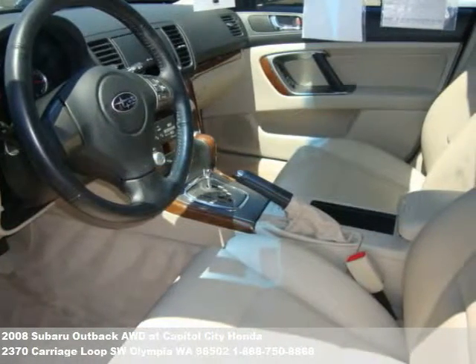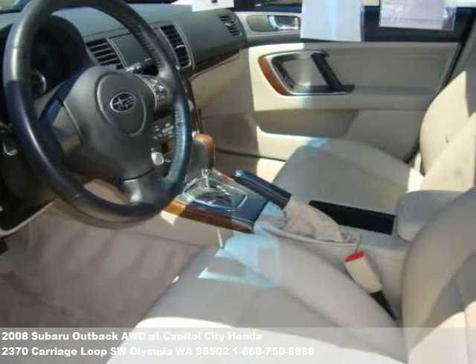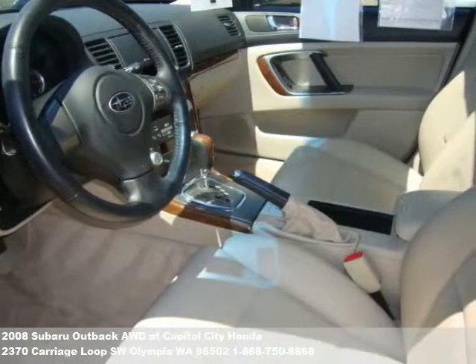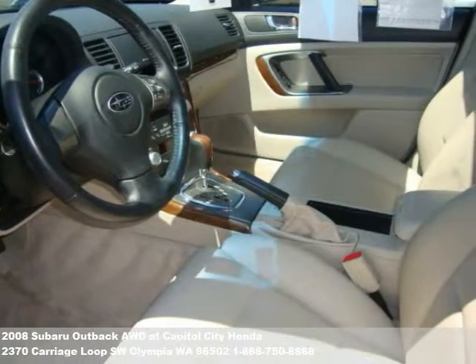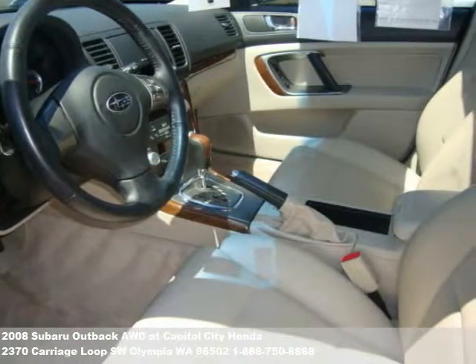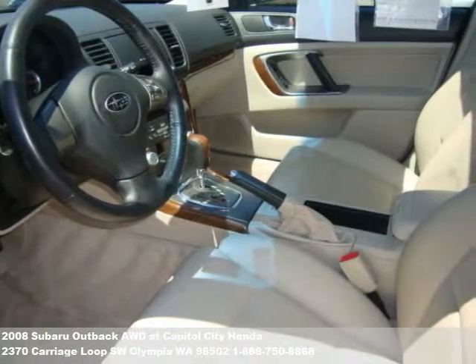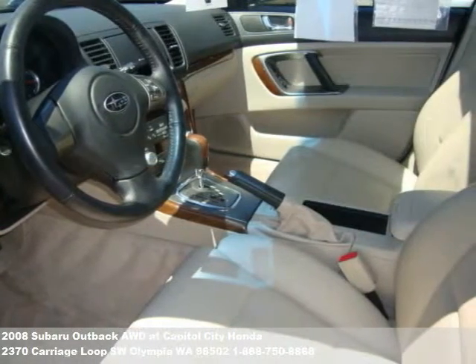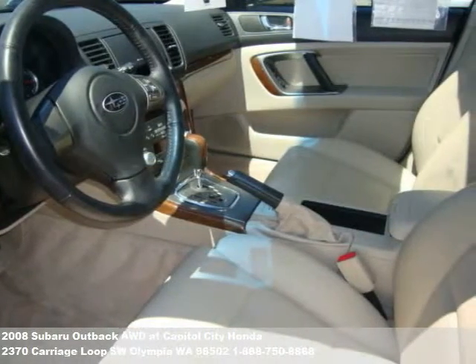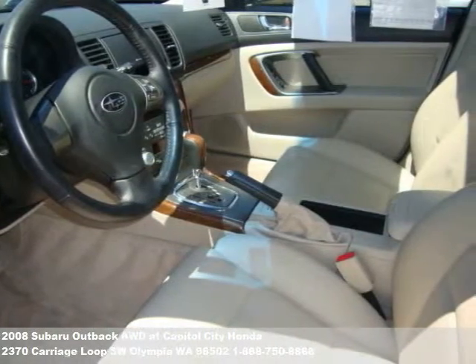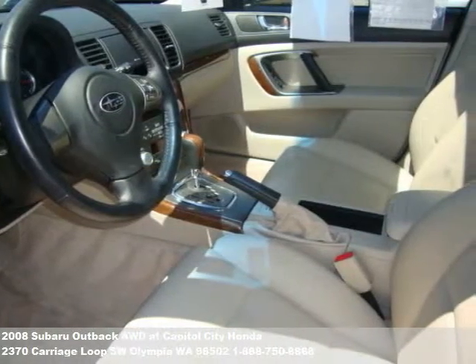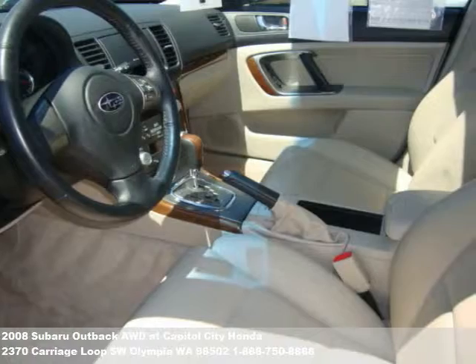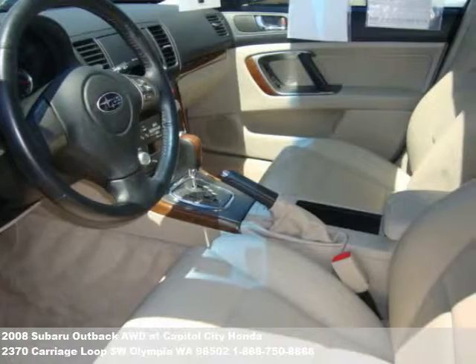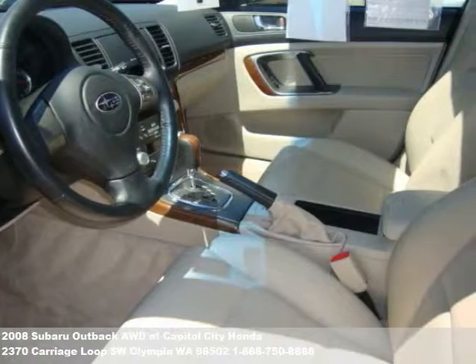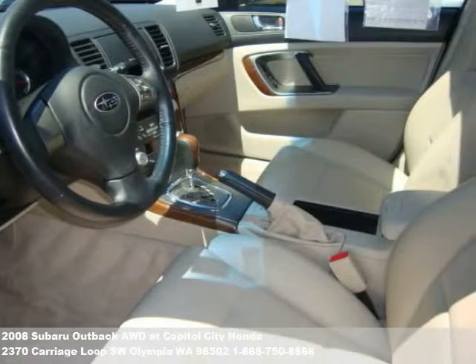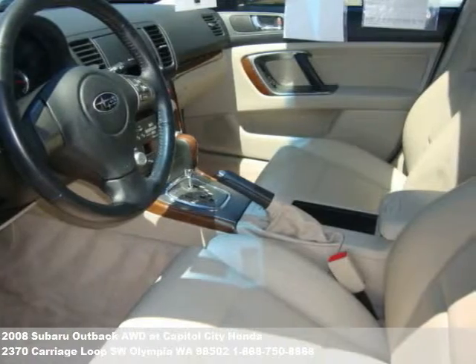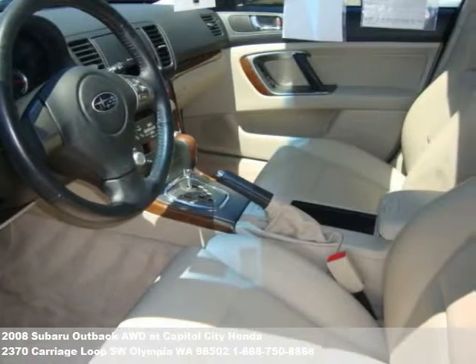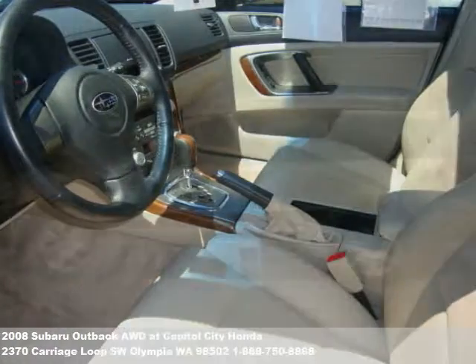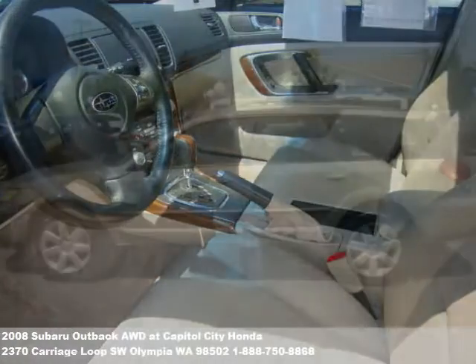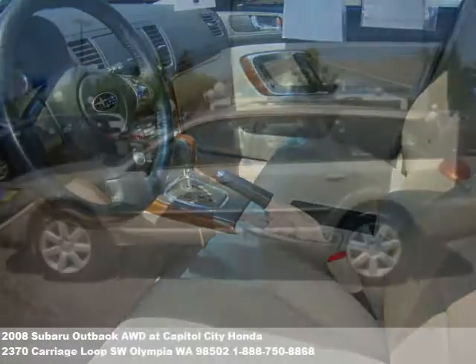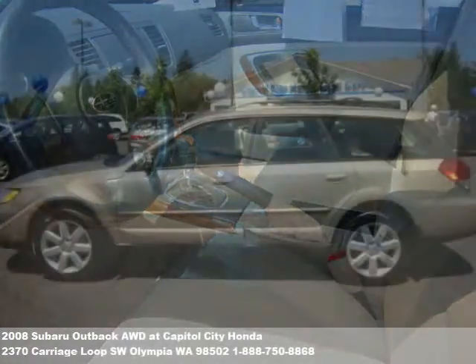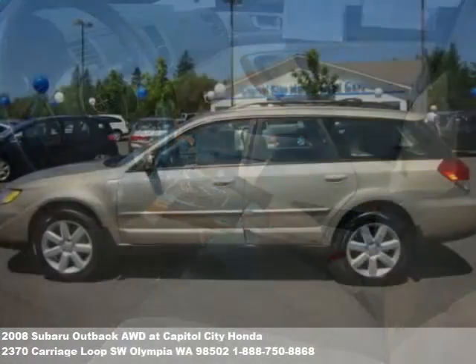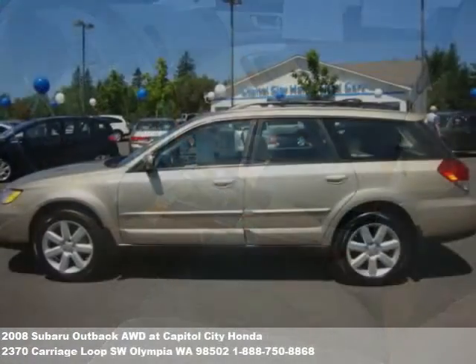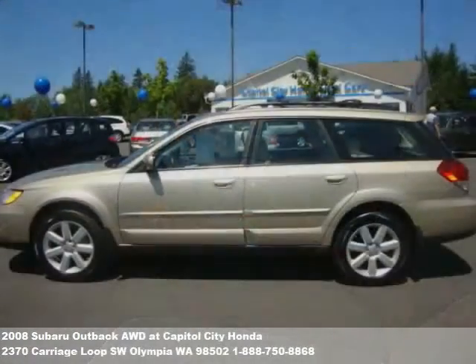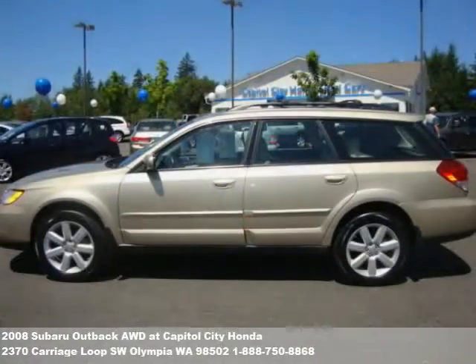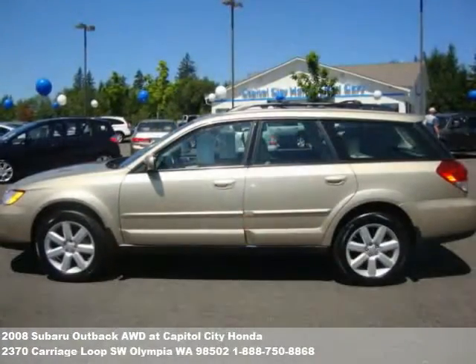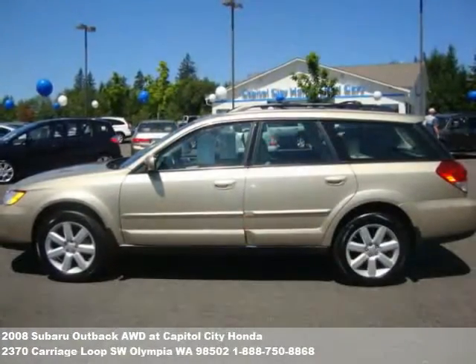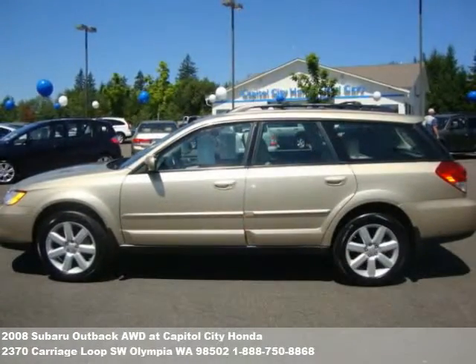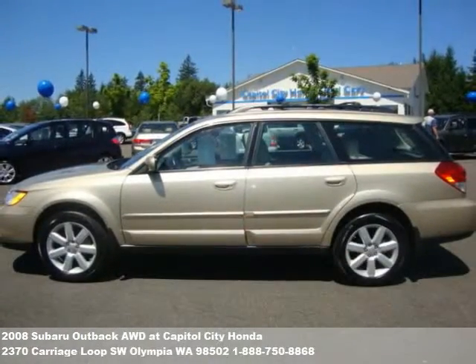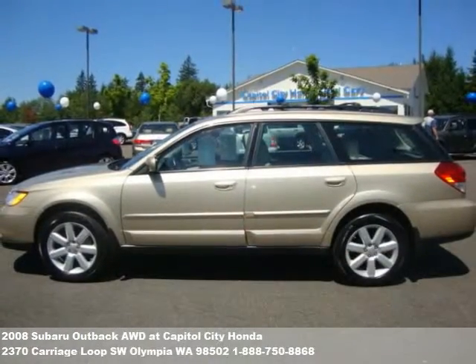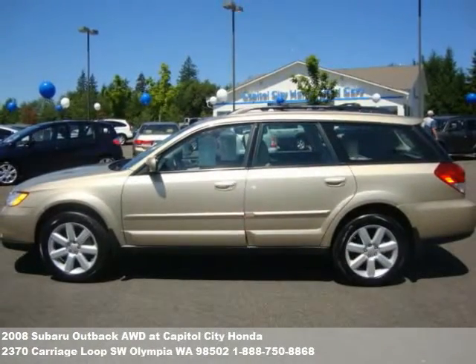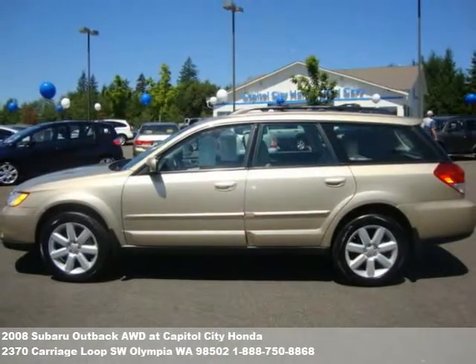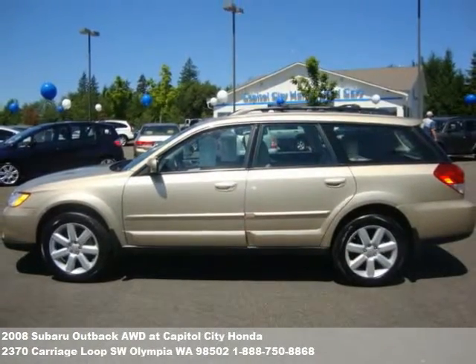If you have any questions, drop us a line. We look forward to hearing from you and helping you find your next car or truck.